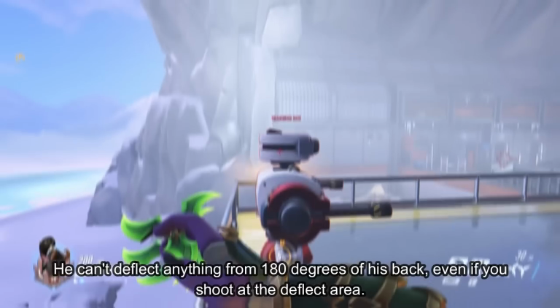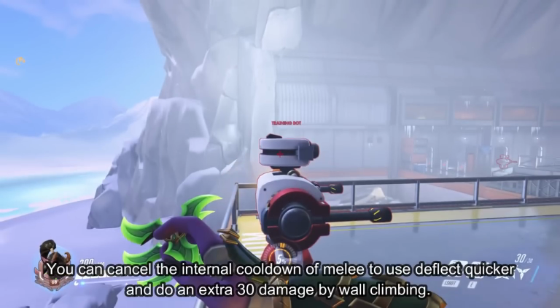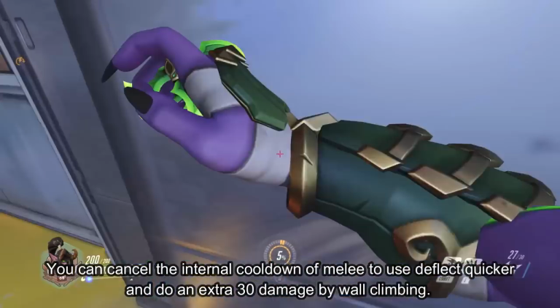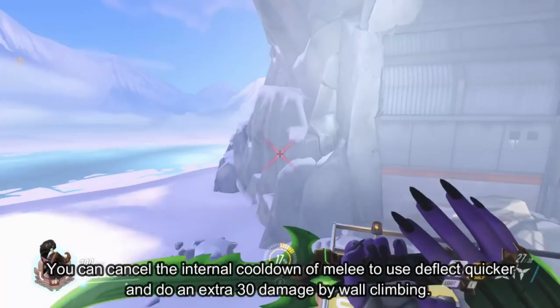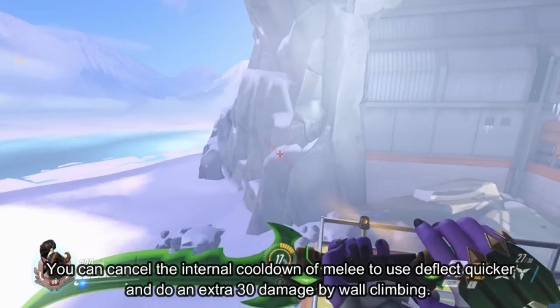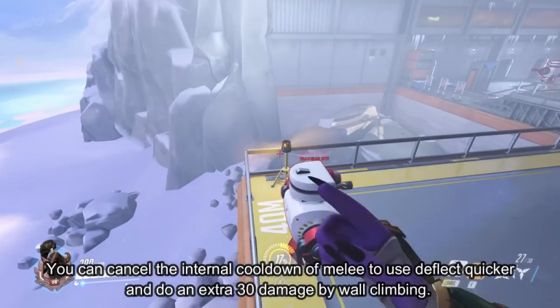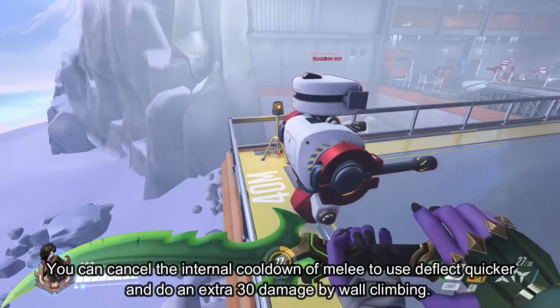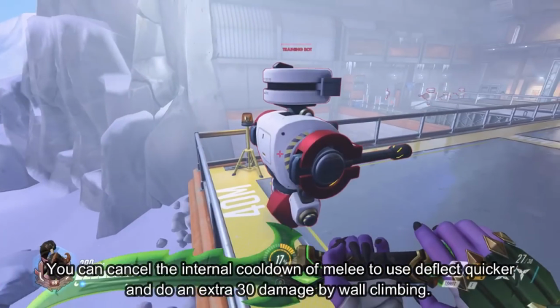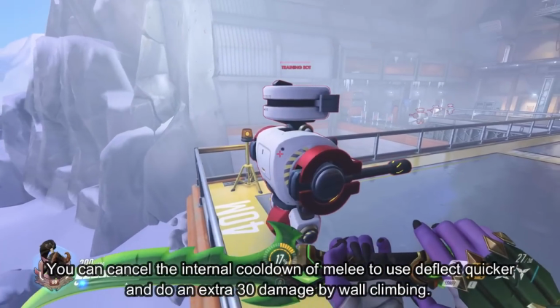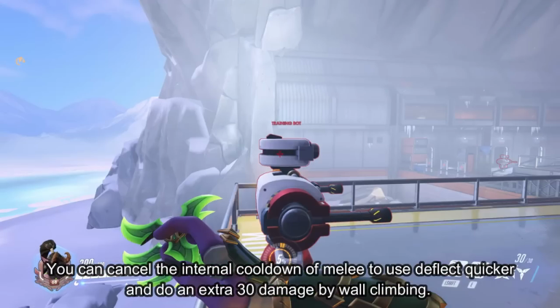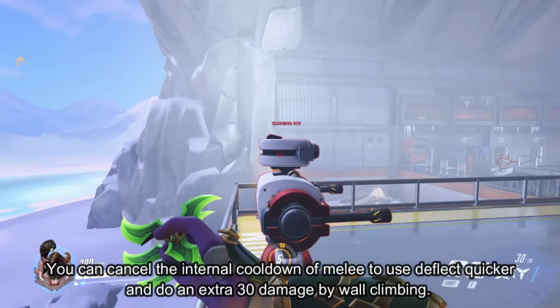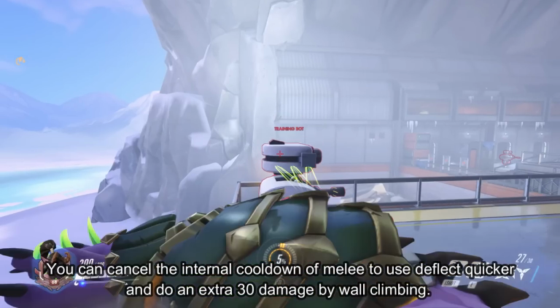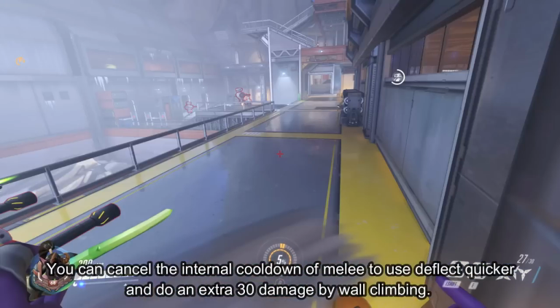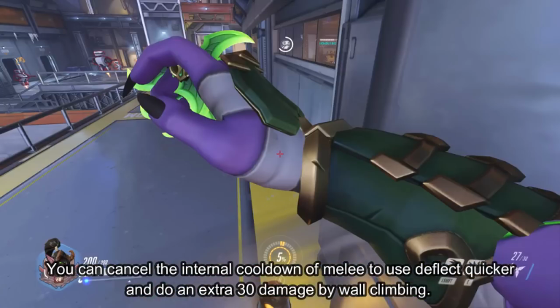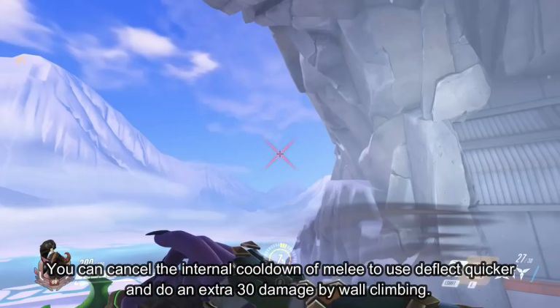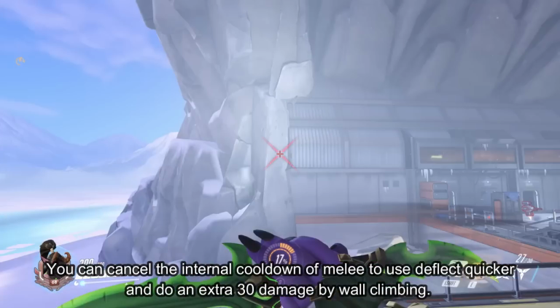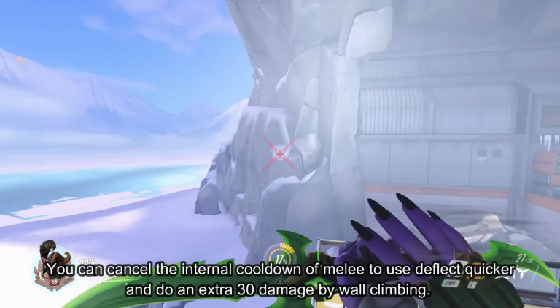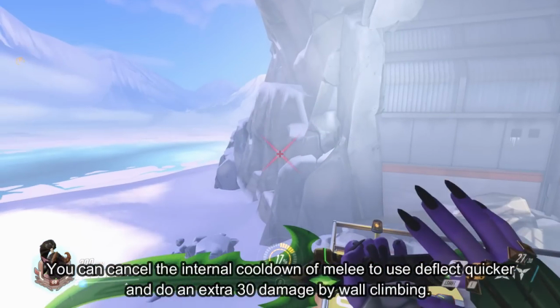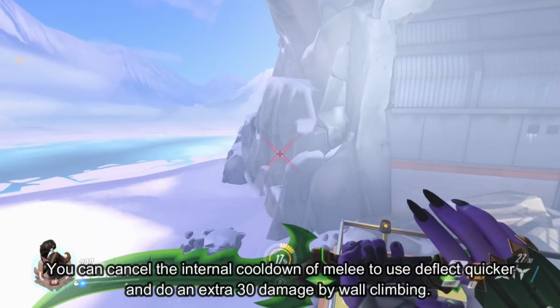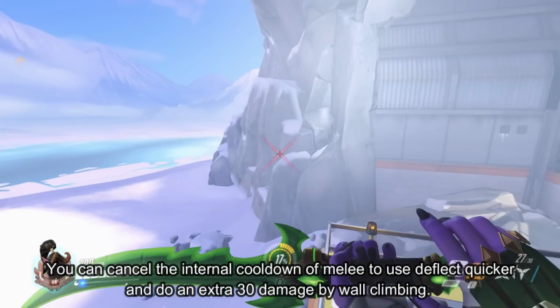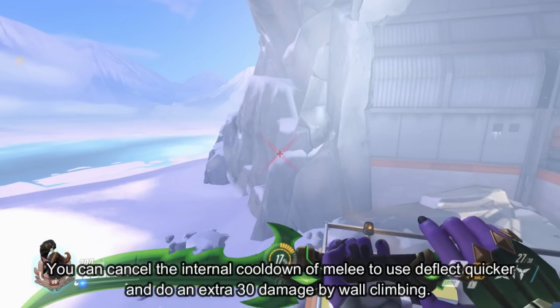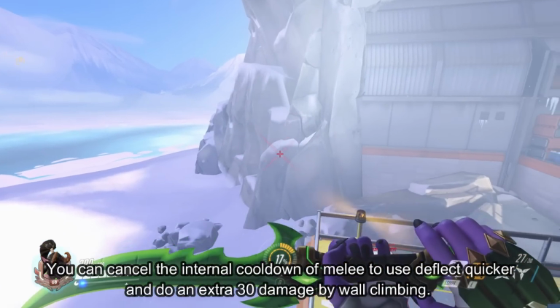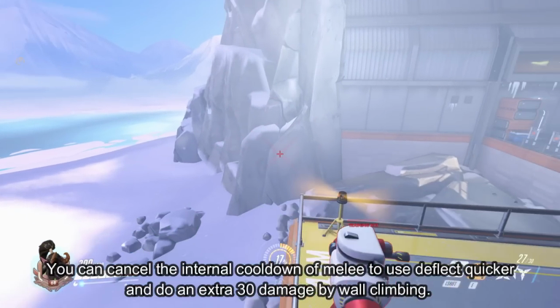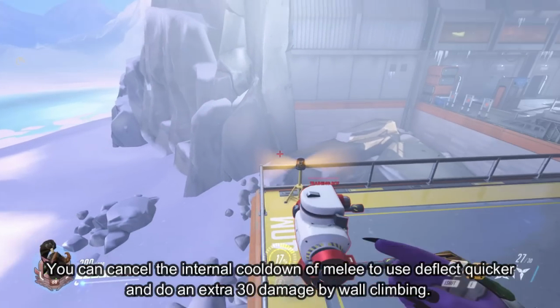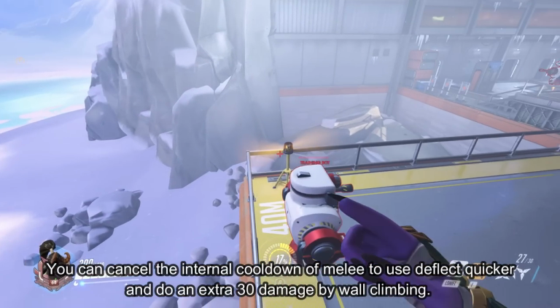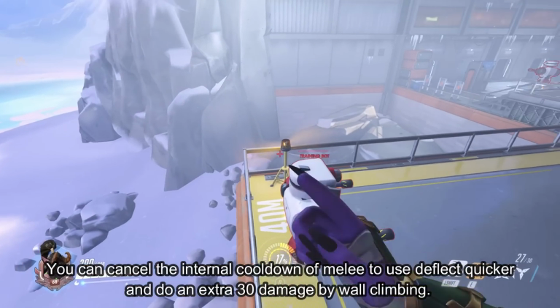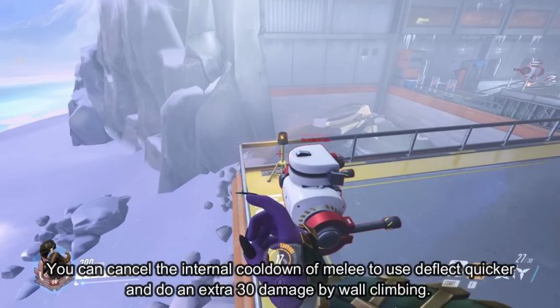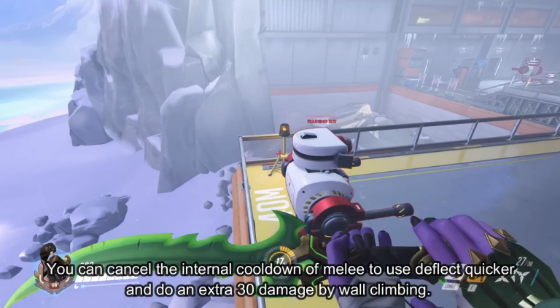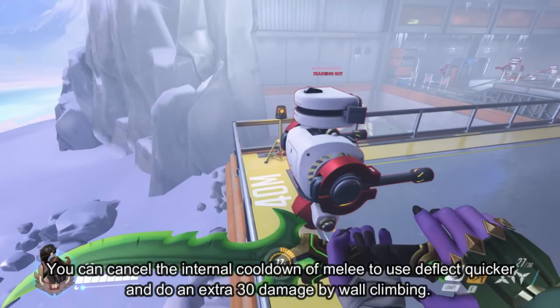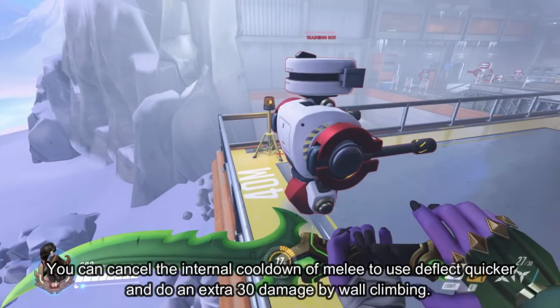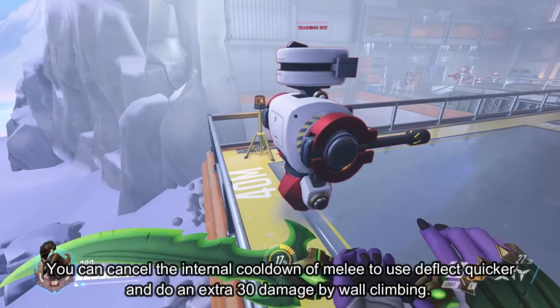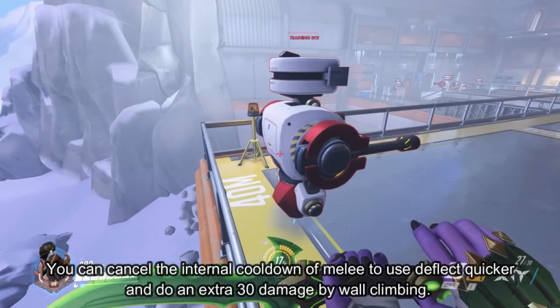You can cancel the internal cooldown of melee to use deflect quicker and to do an extra 30 damage by wall climbing.